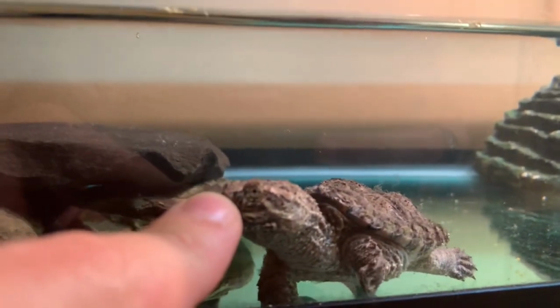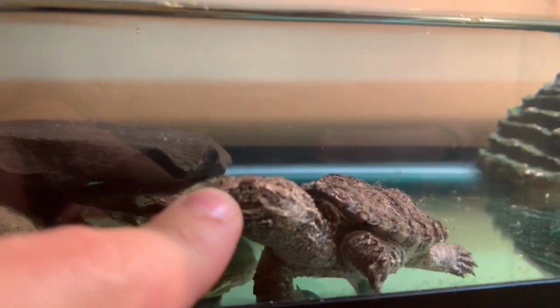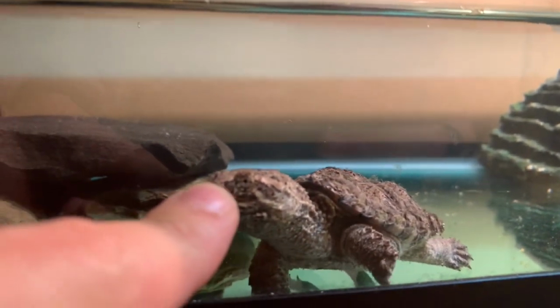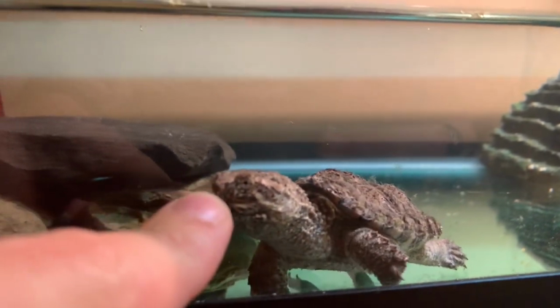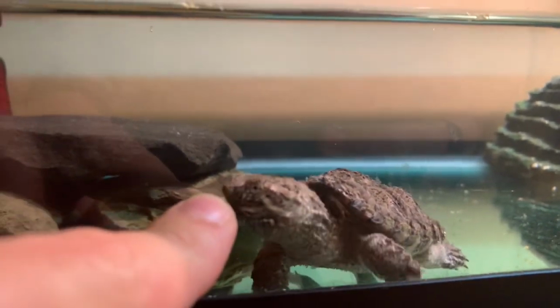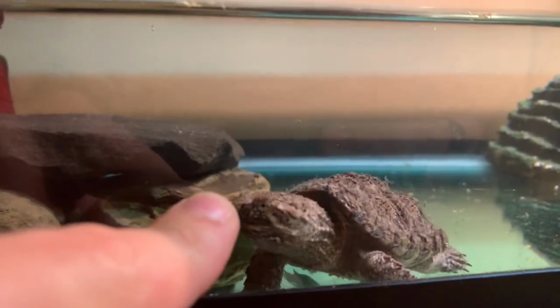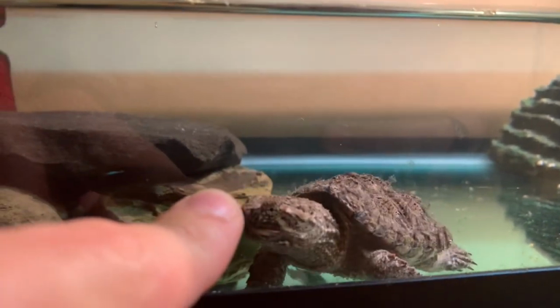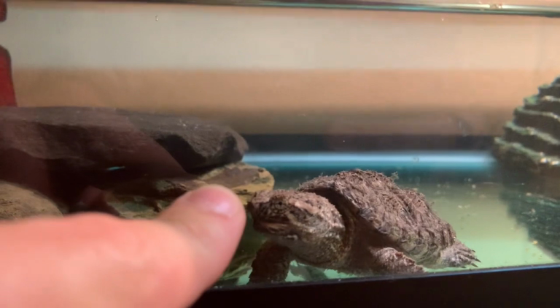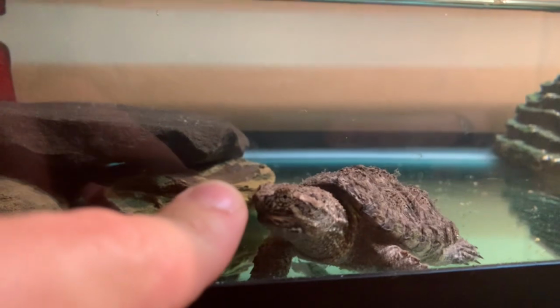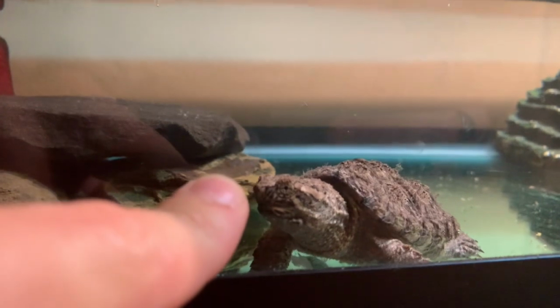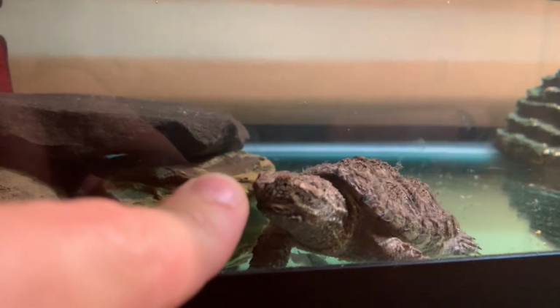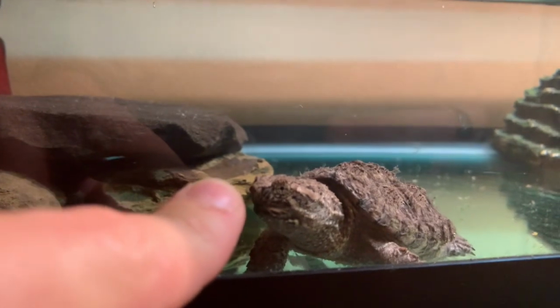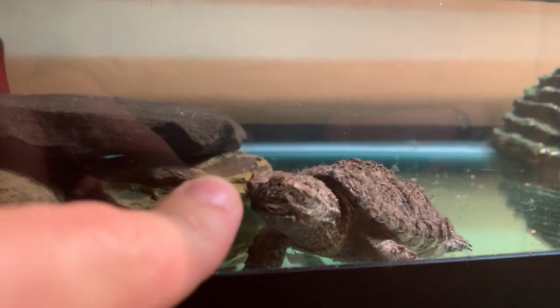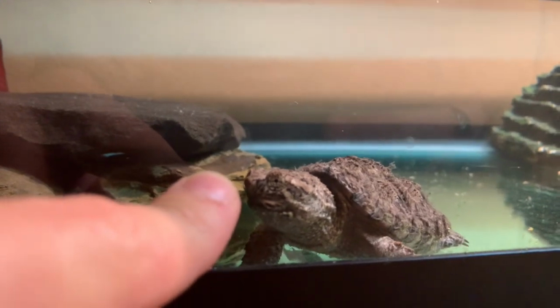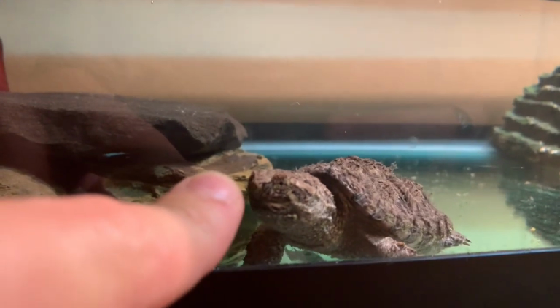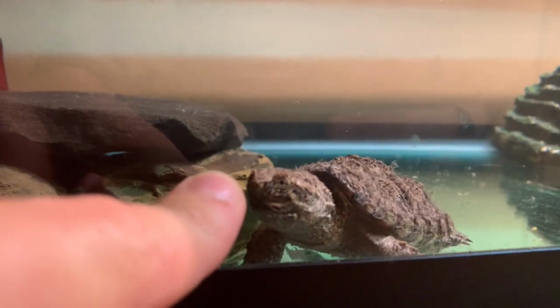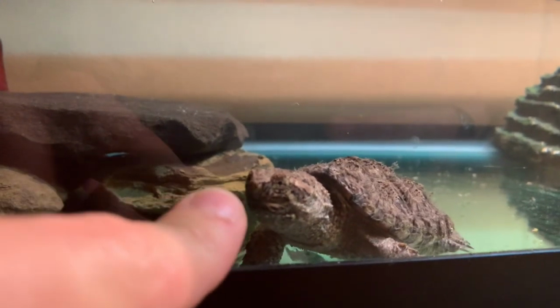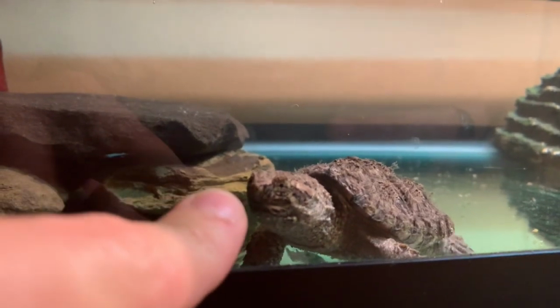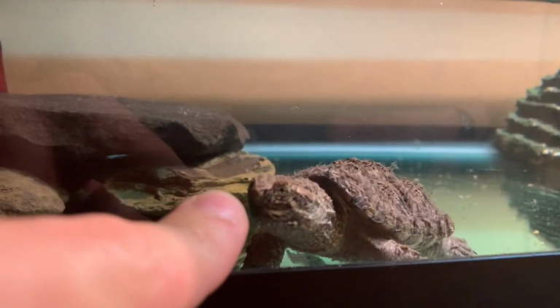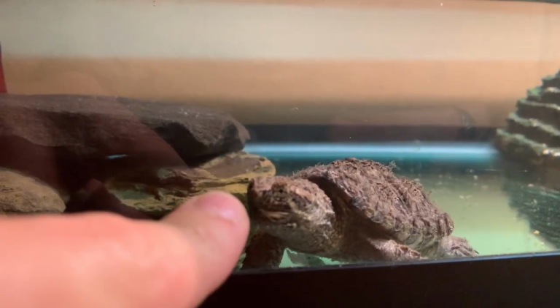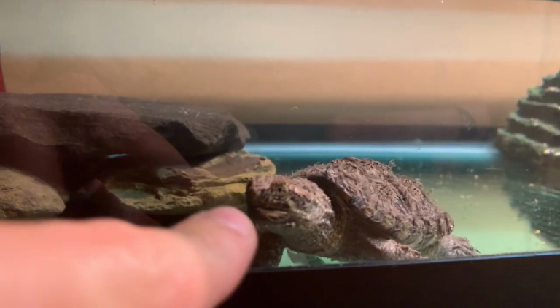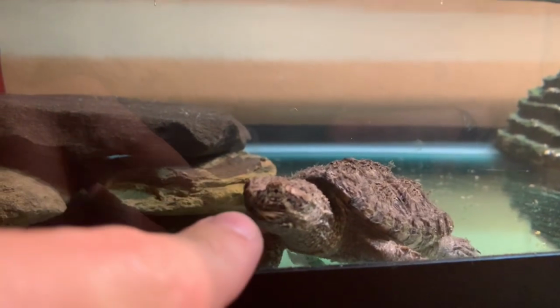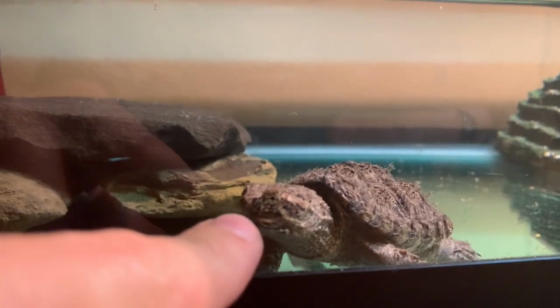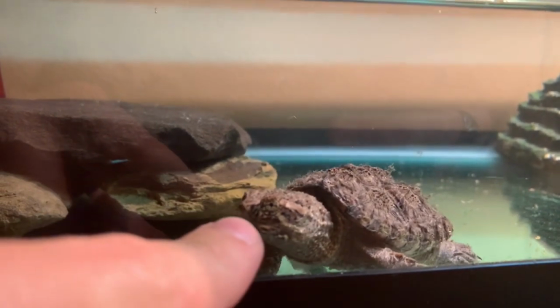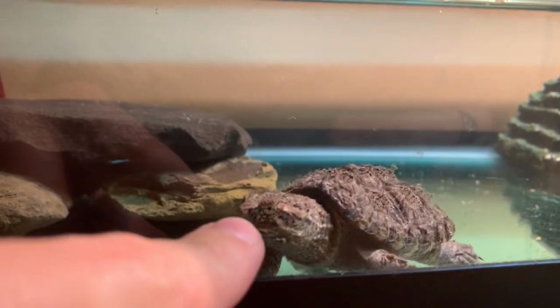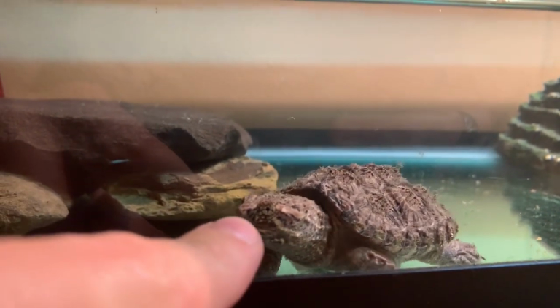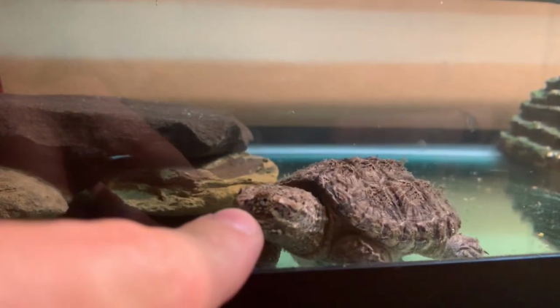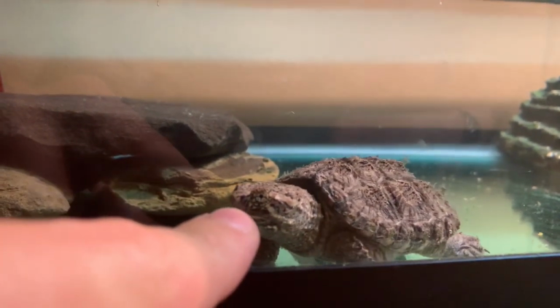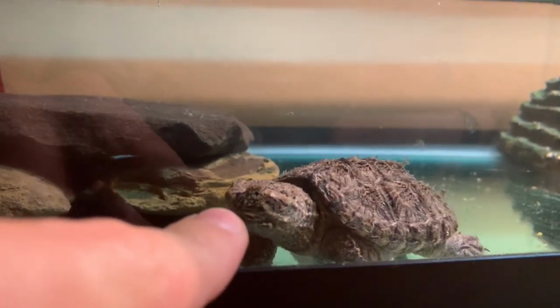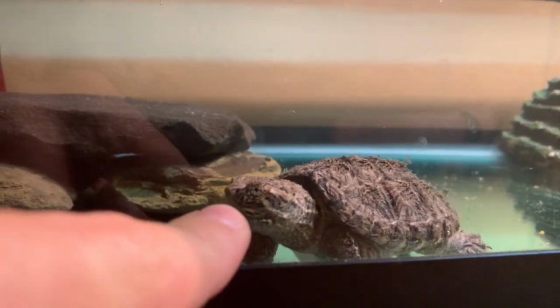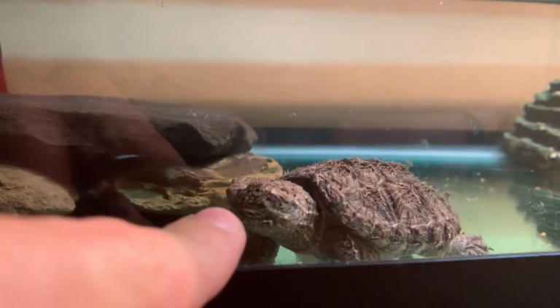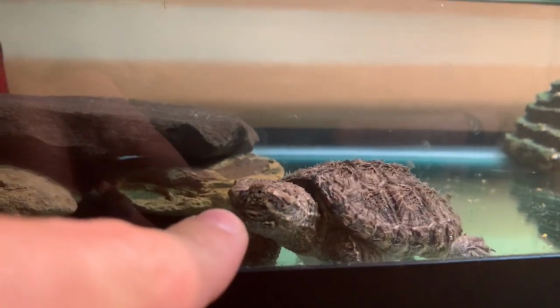This little guy has been doing very well for me. He's growing very quickly and I'm very pleased.